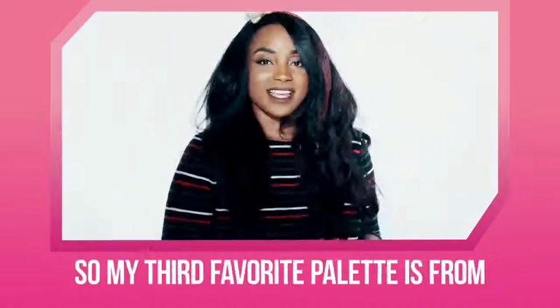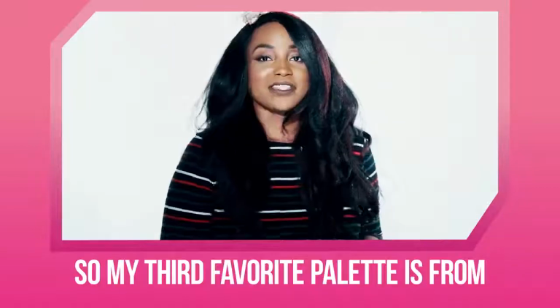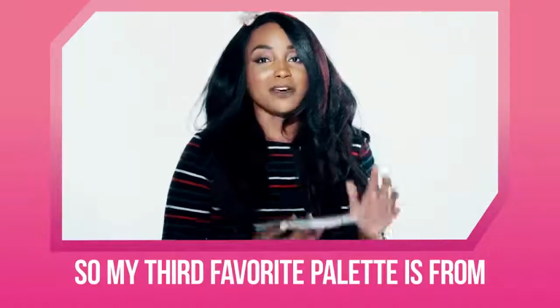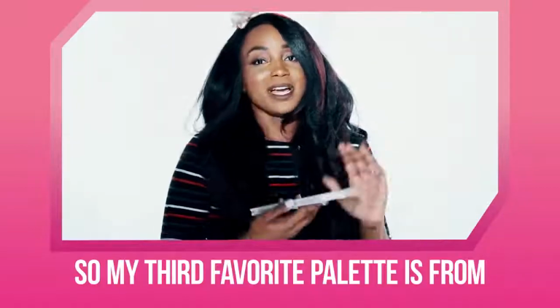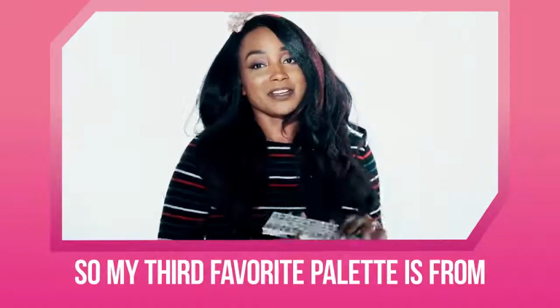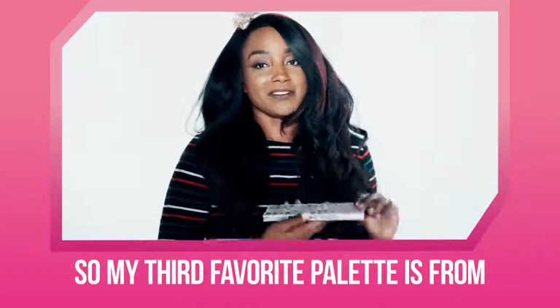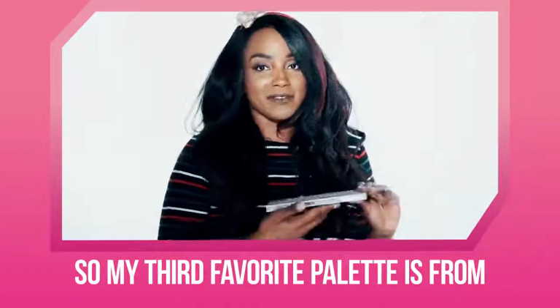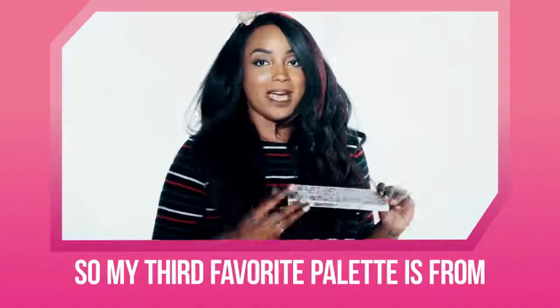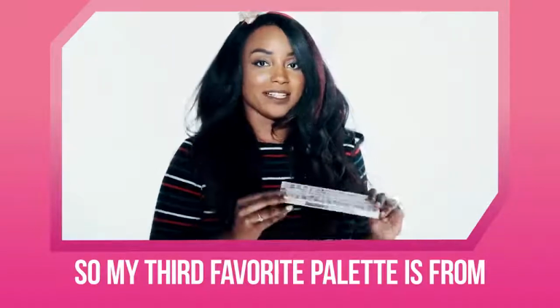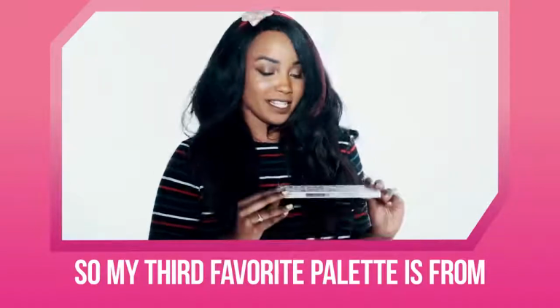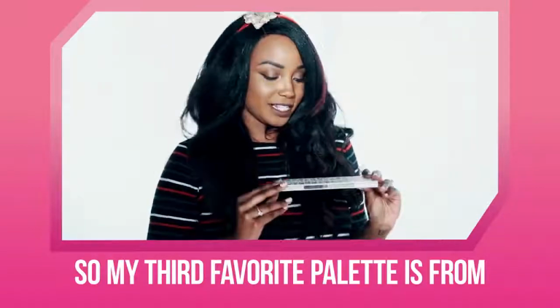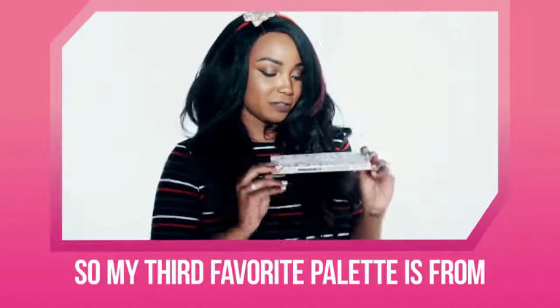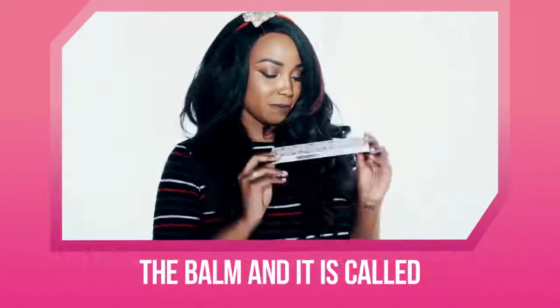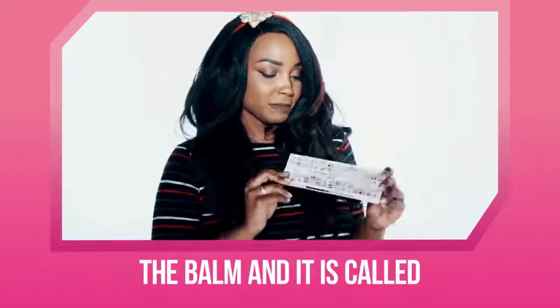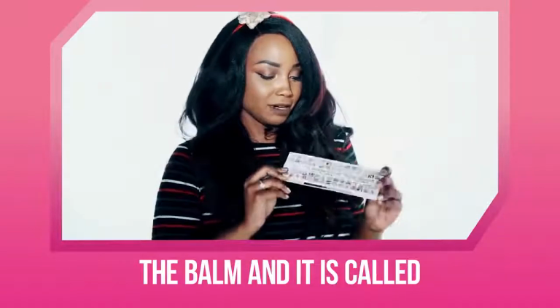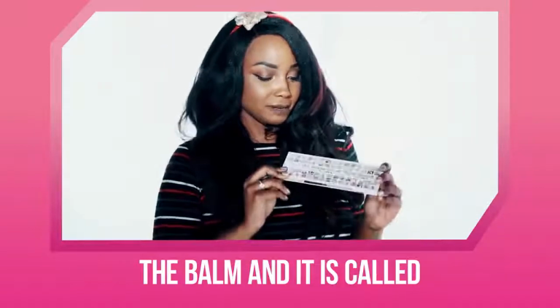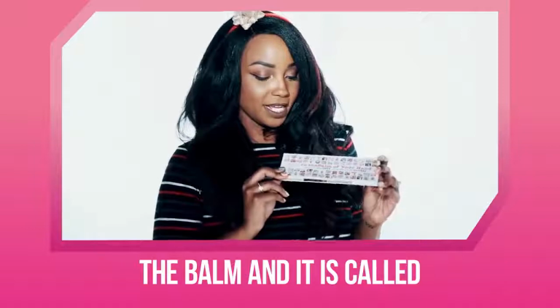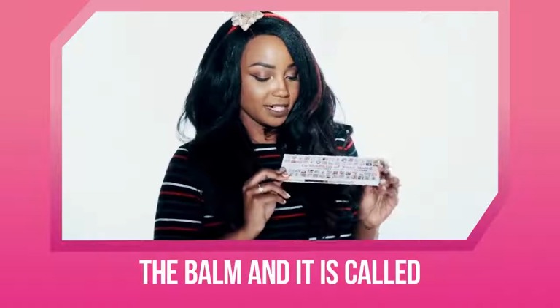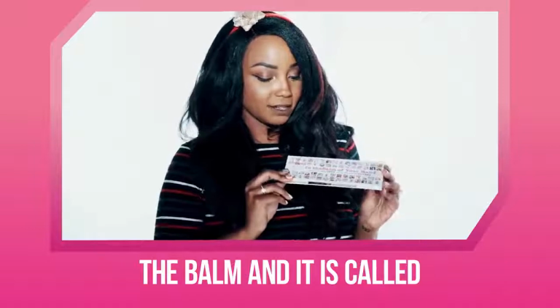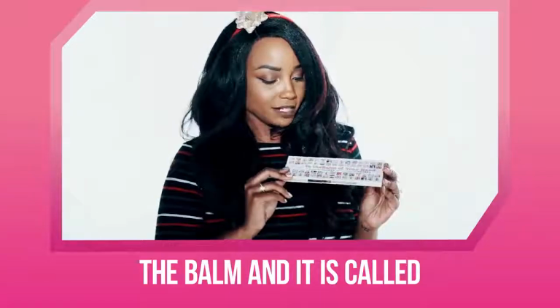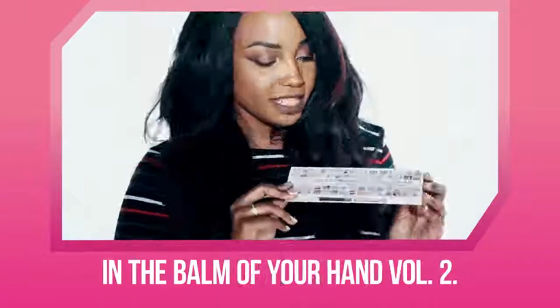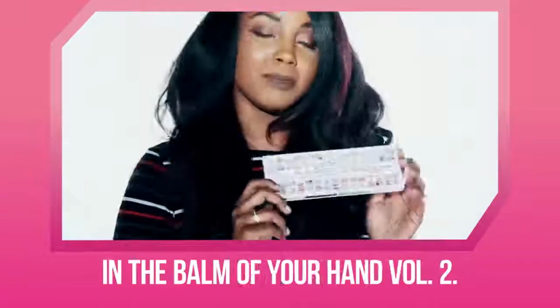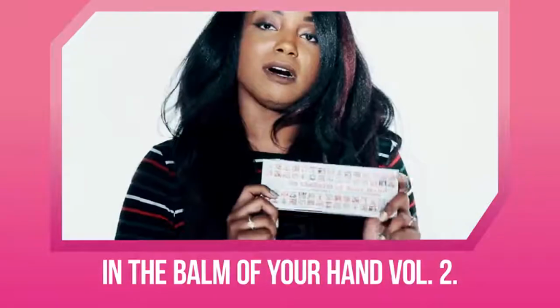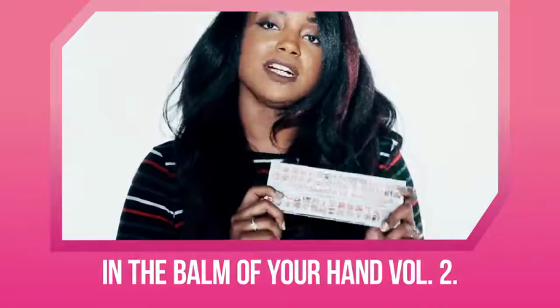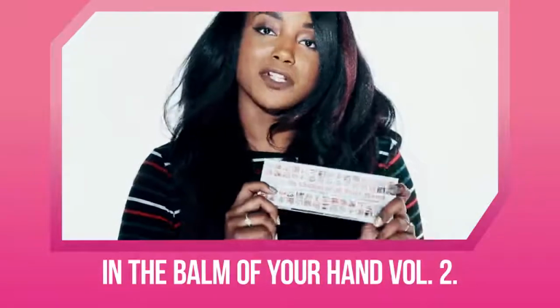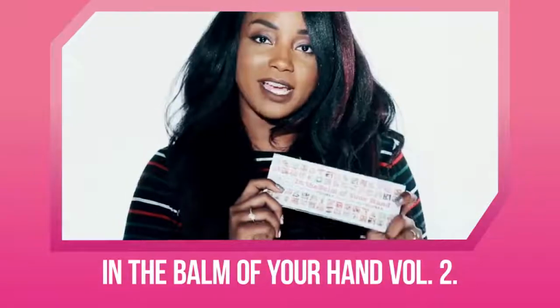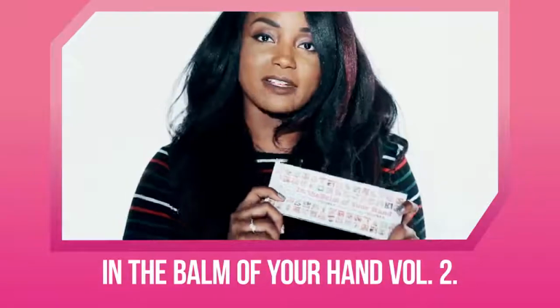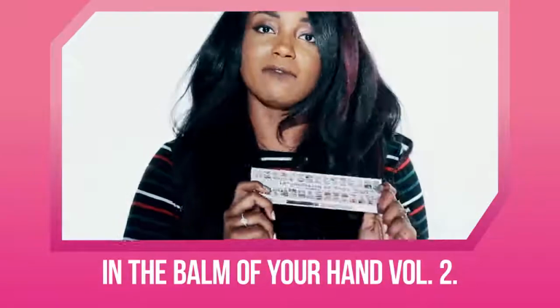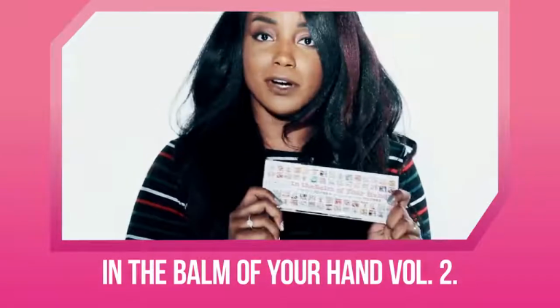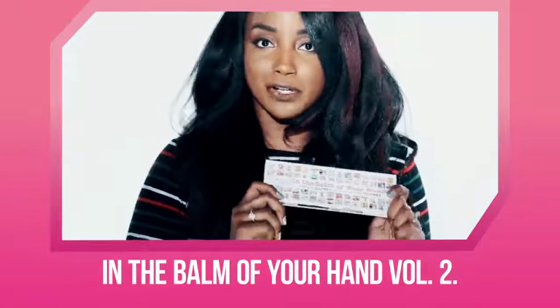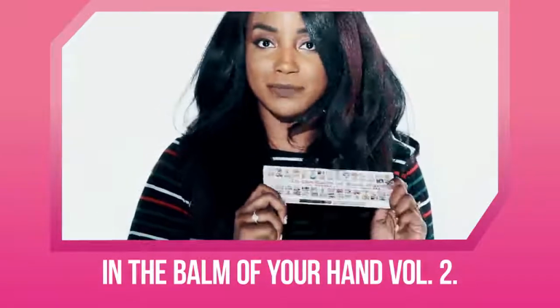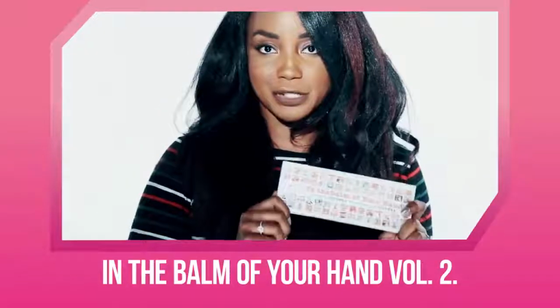My third favorite palette is from the Balm, and it's called In the Balm of Your Hand Volume 2.